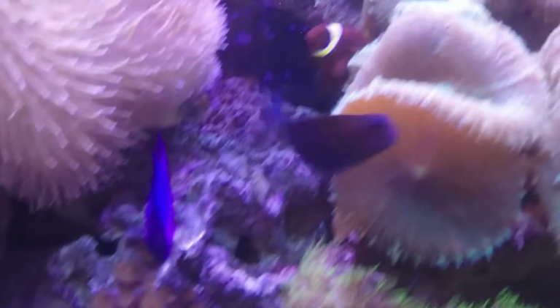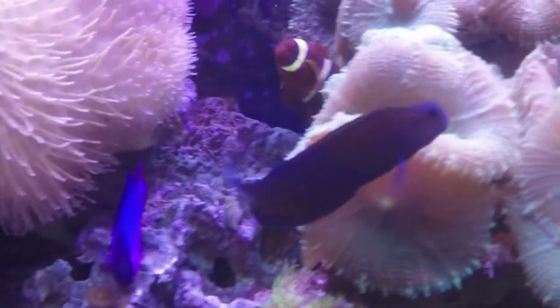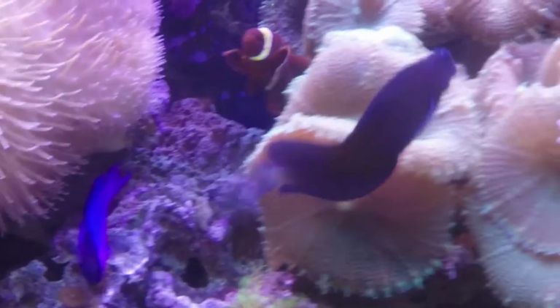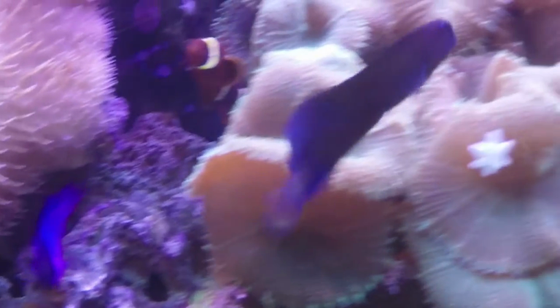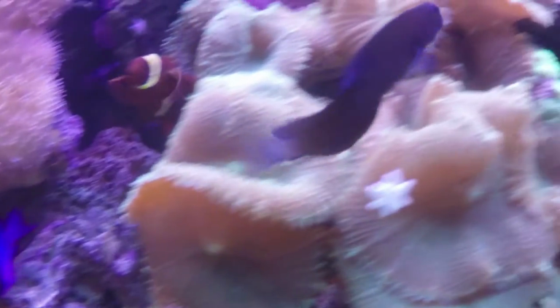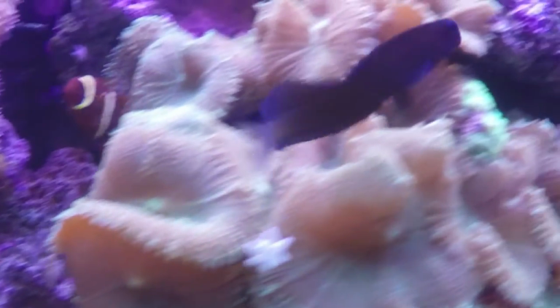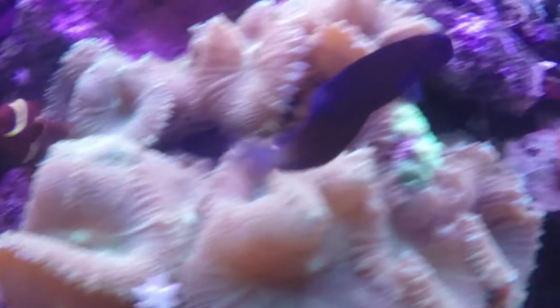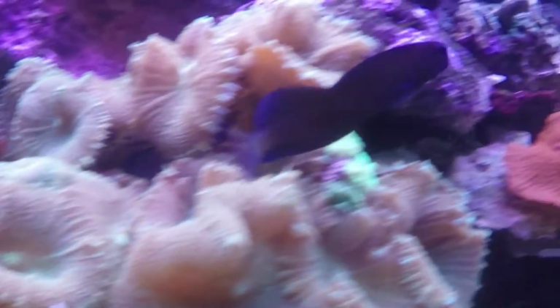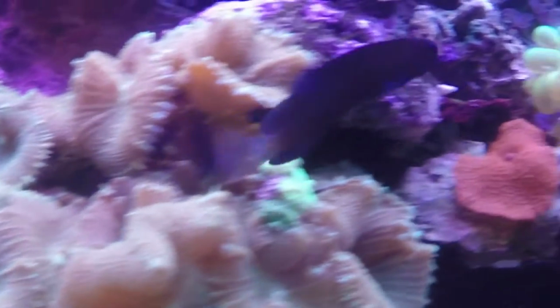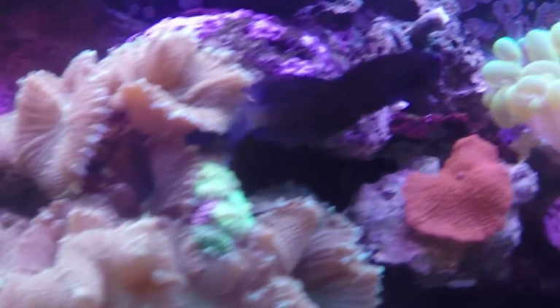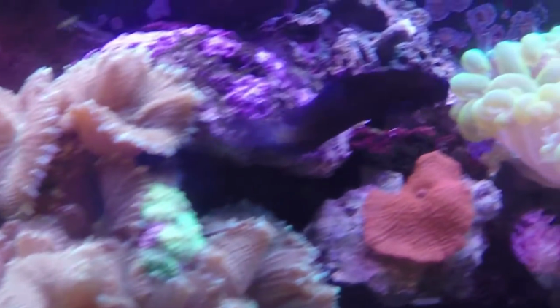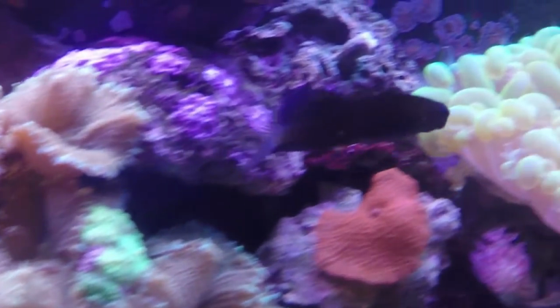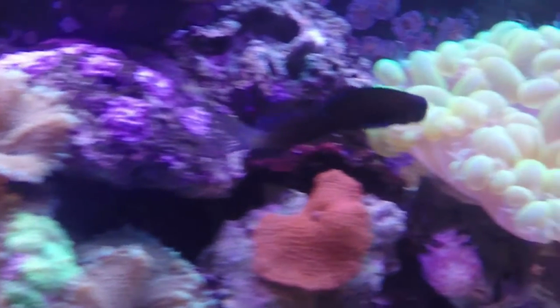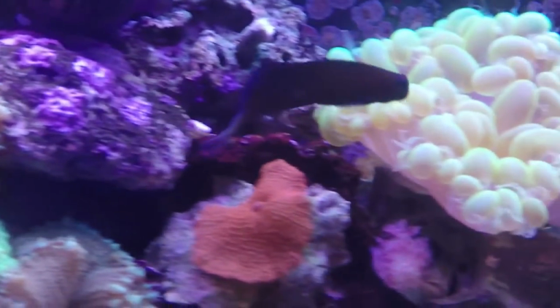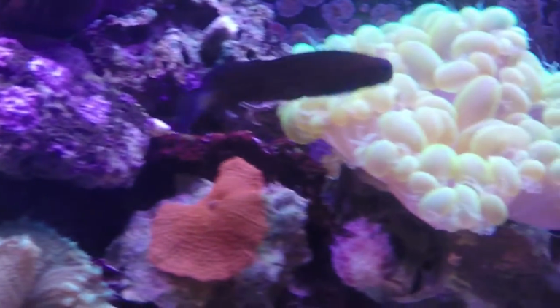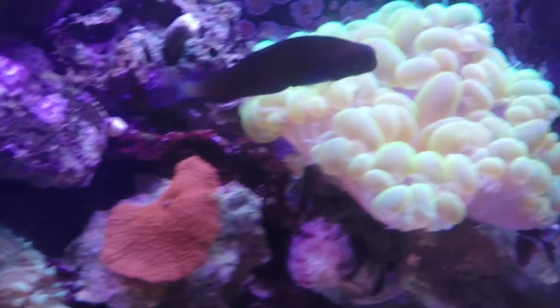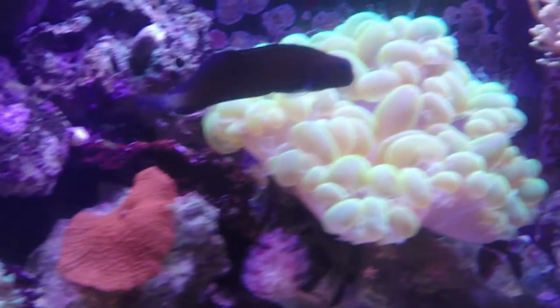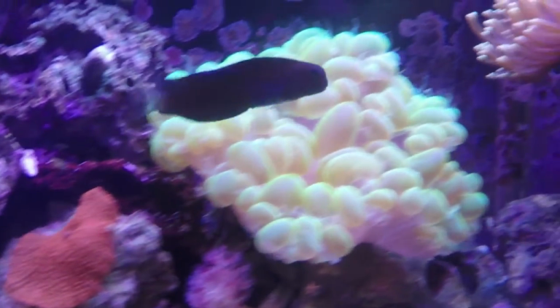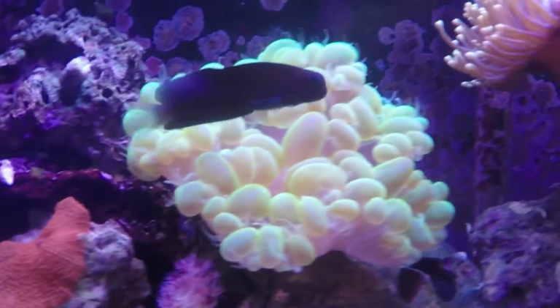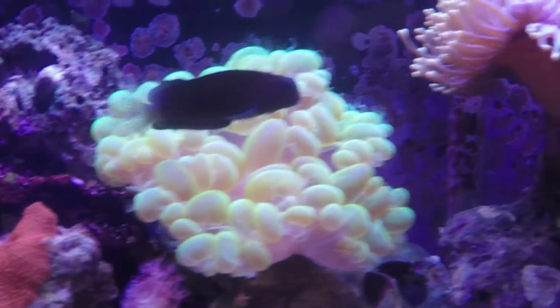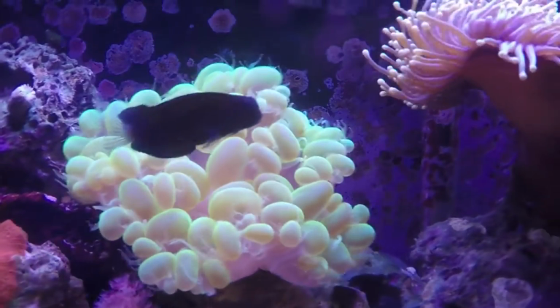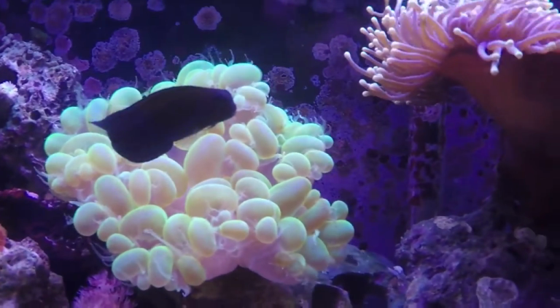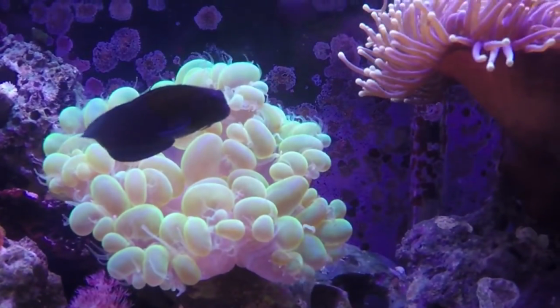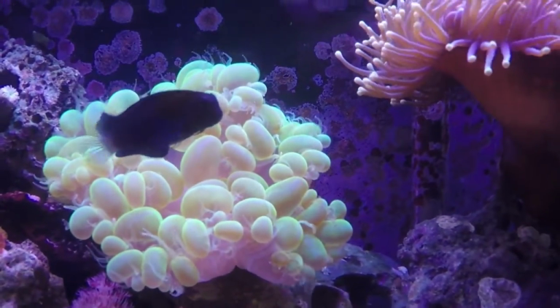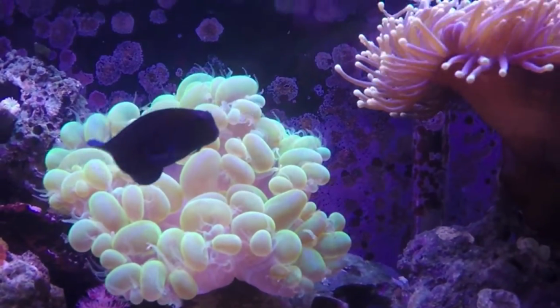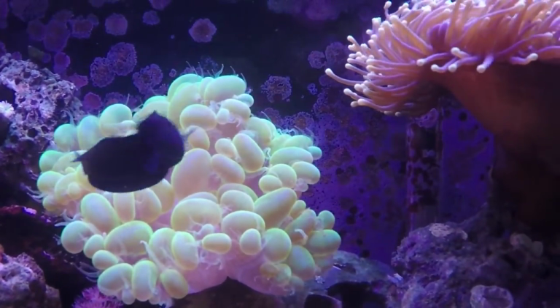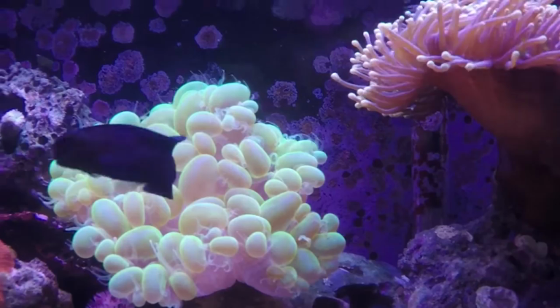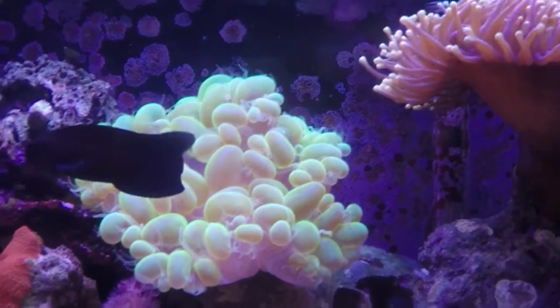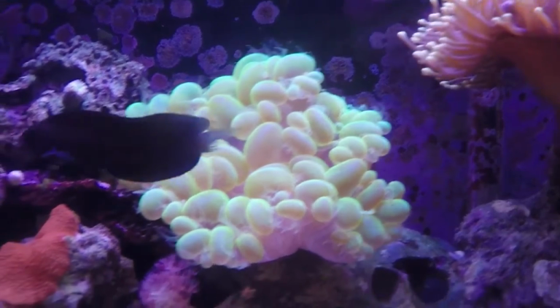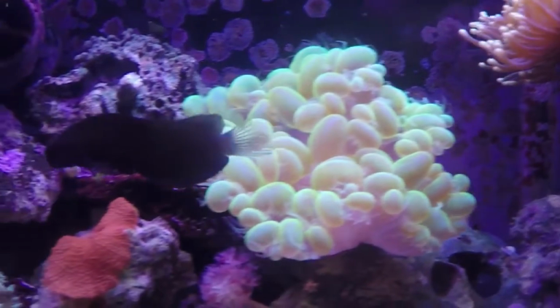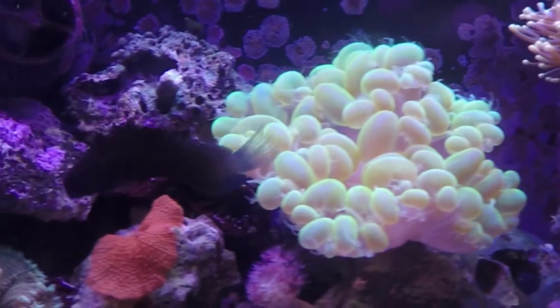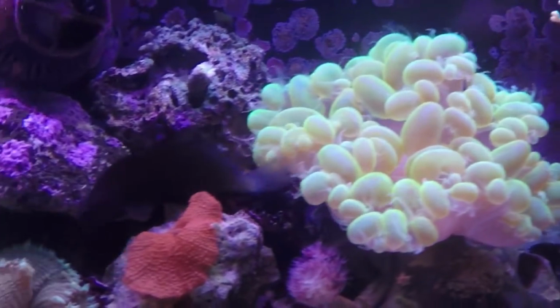Today we're going to learn all about the Blue Spot Black Blenny, or as other people call it, the Comb Tooth Blenny.